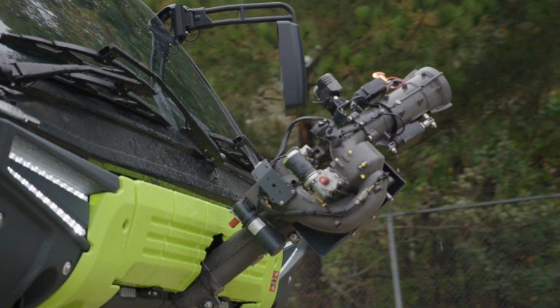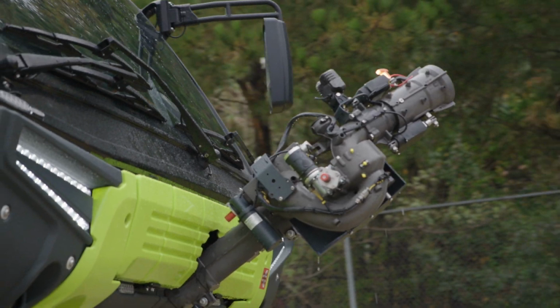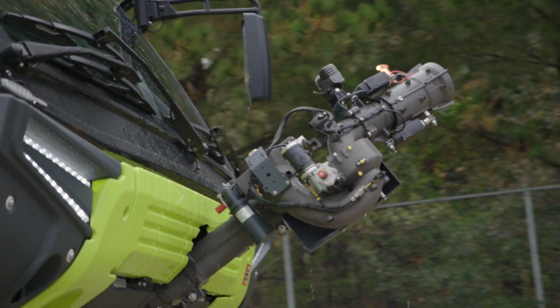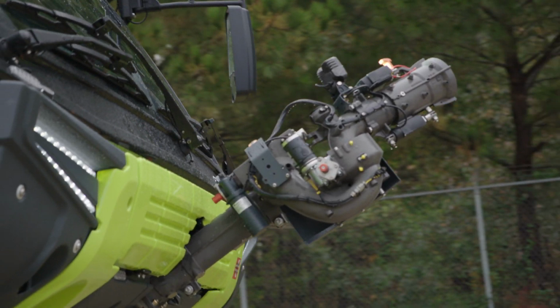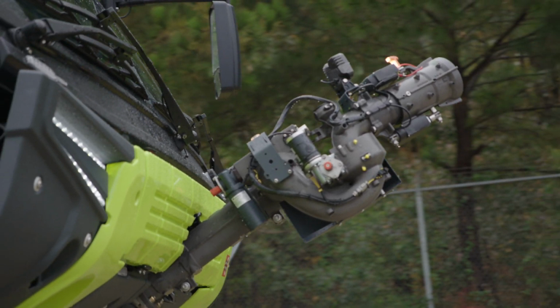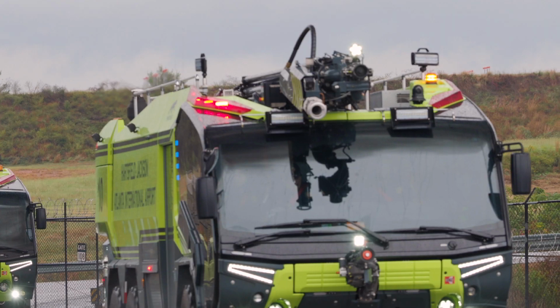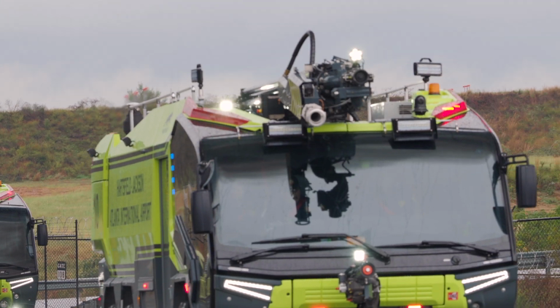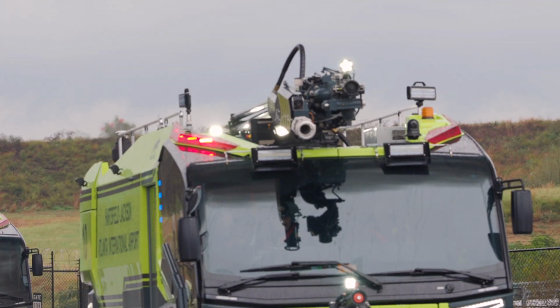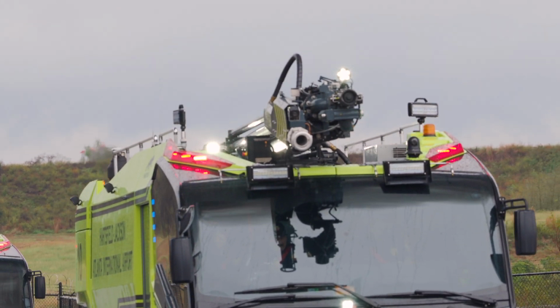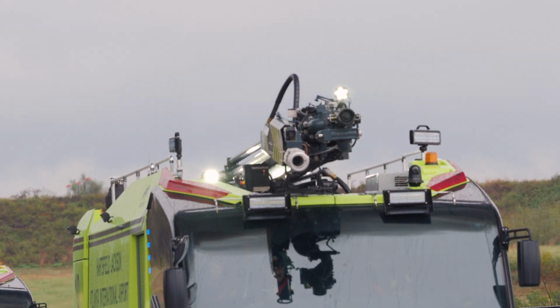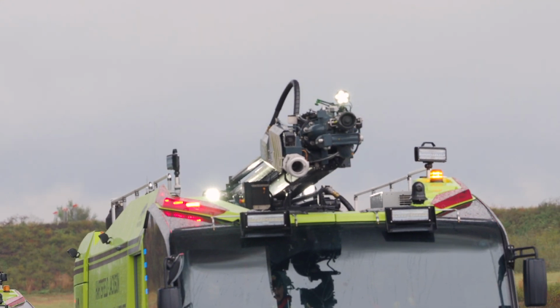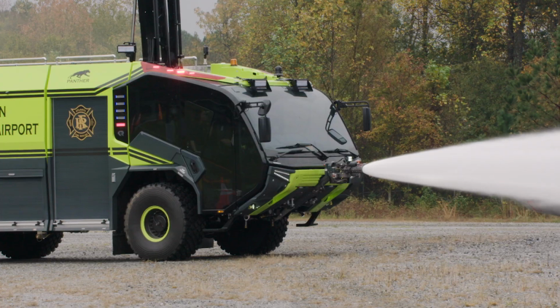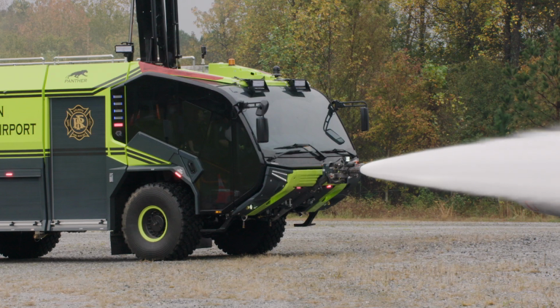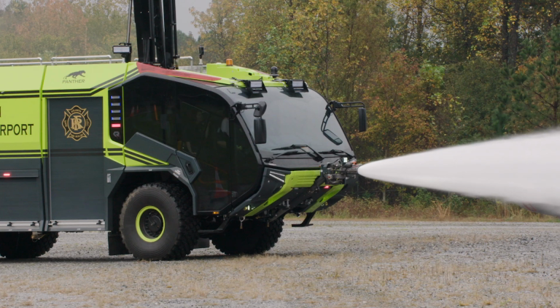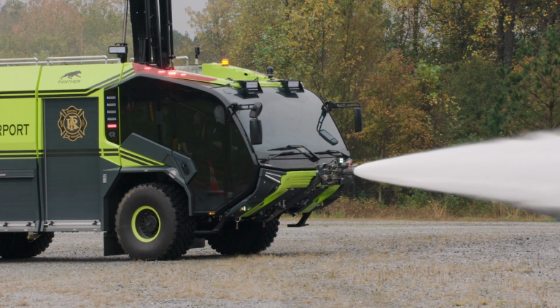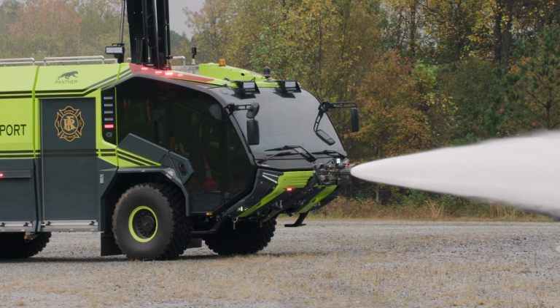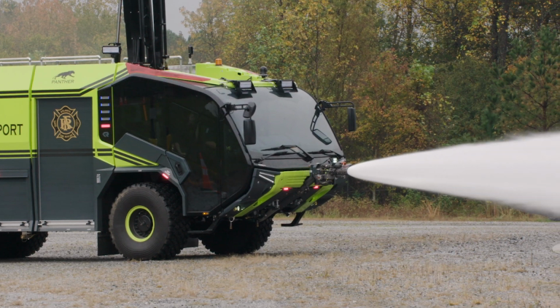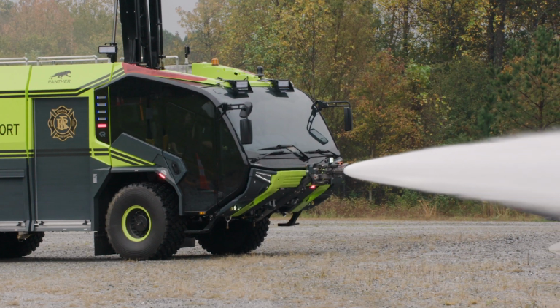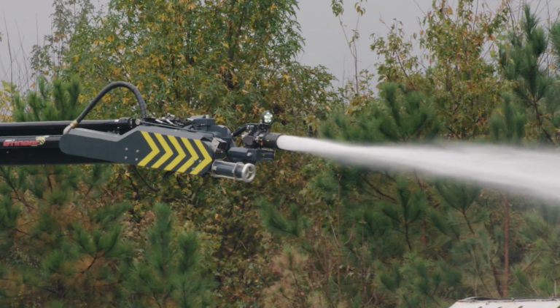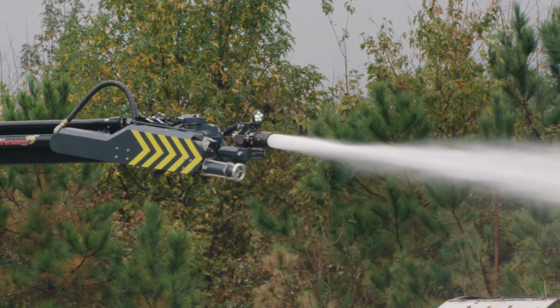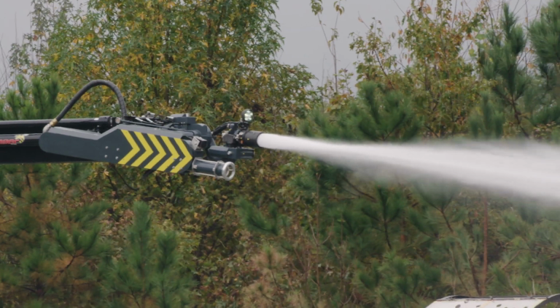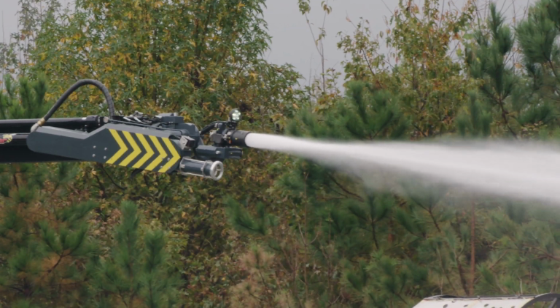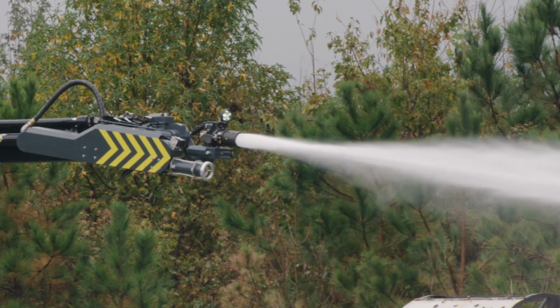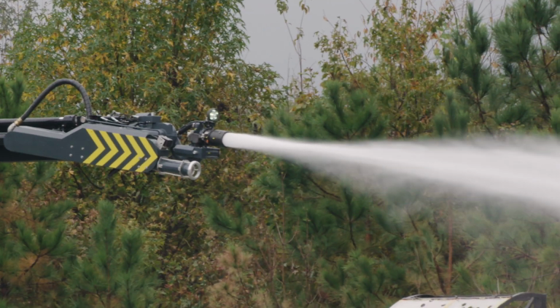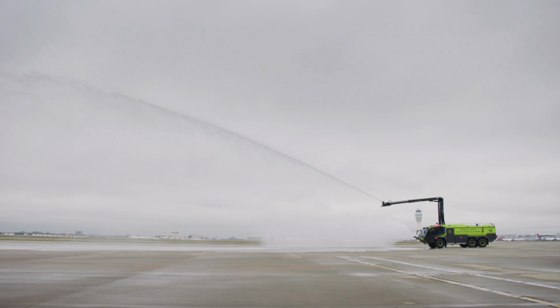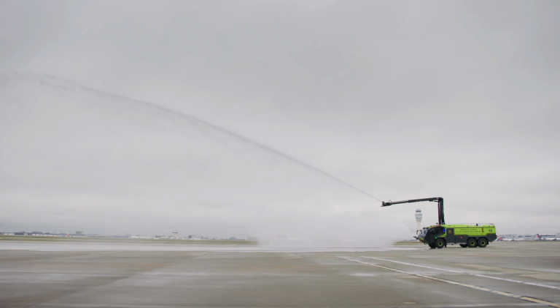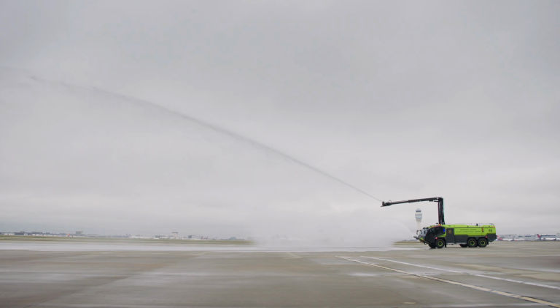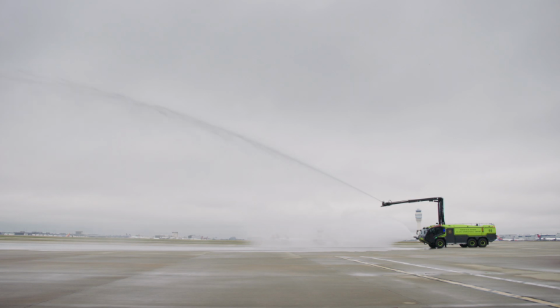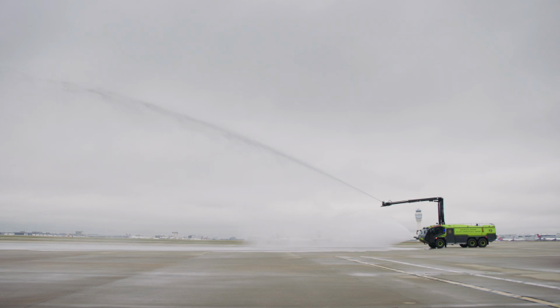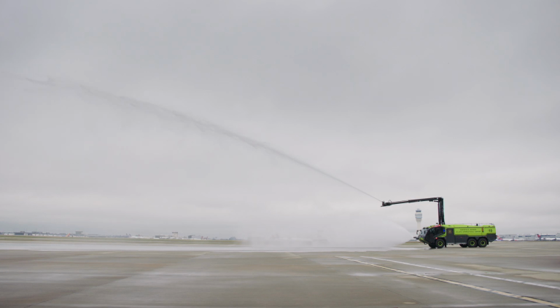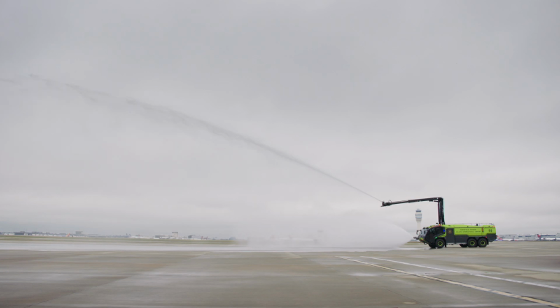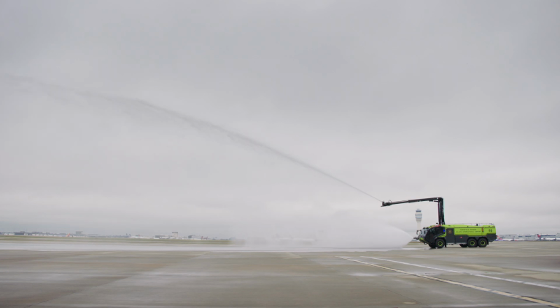It has two water turrets, both with a discharge capacity of 9,000 liters of extinguishing agent per minute.